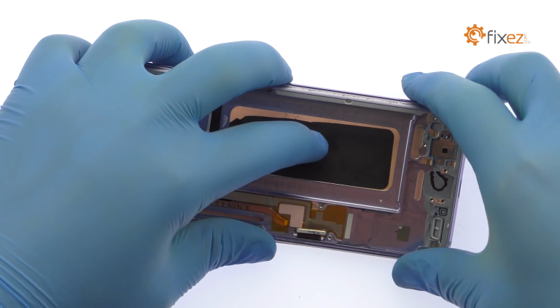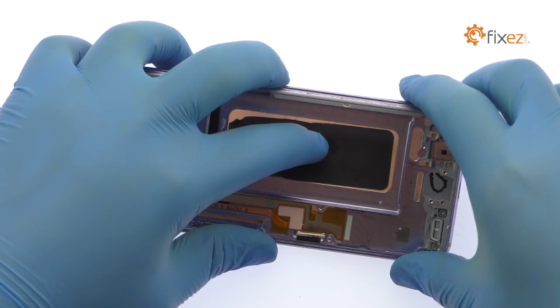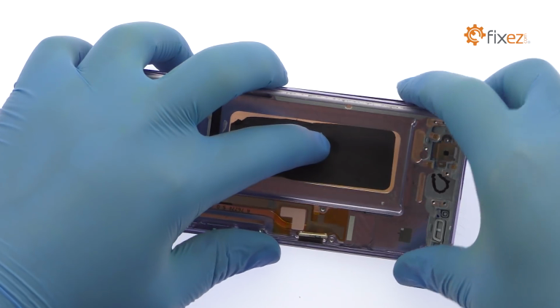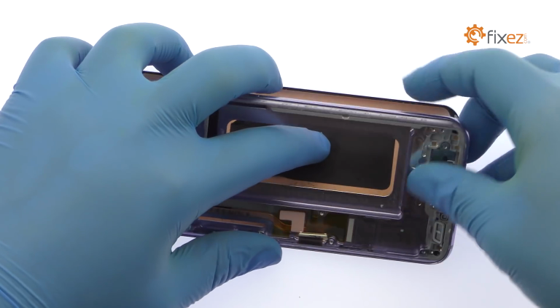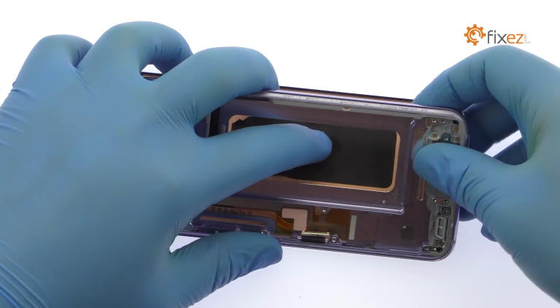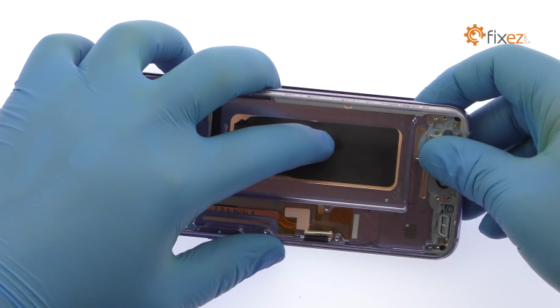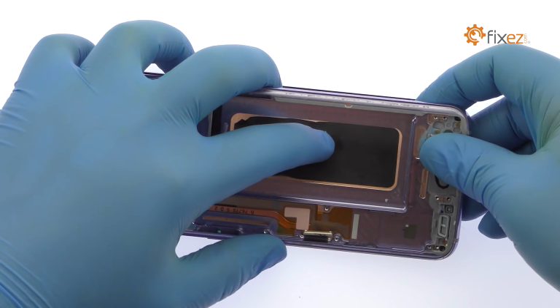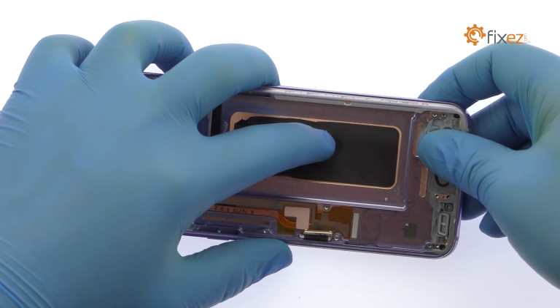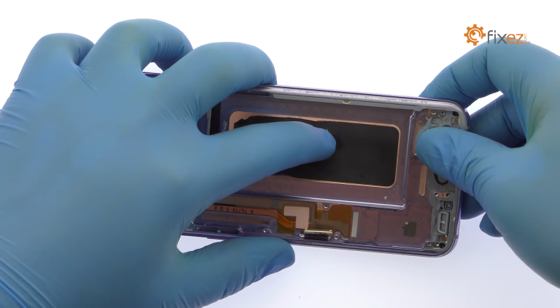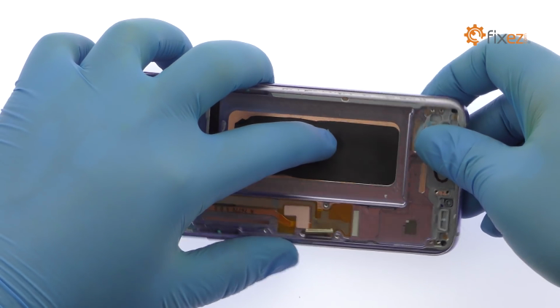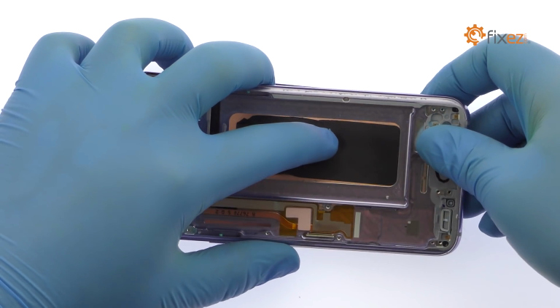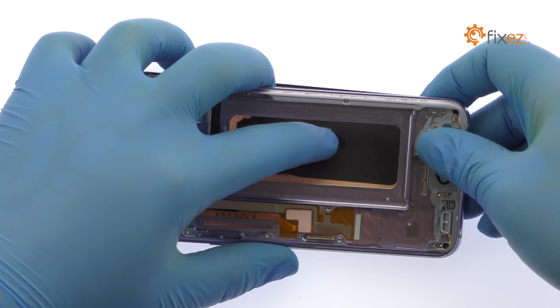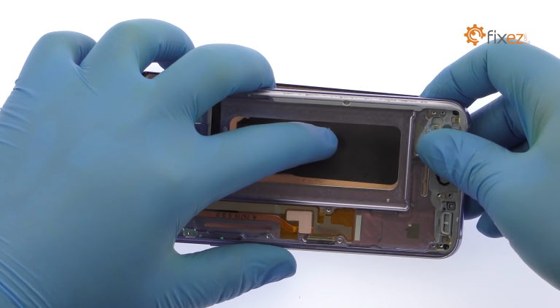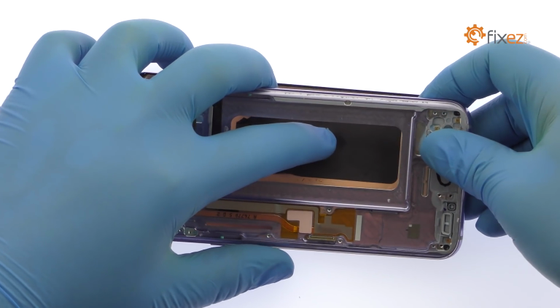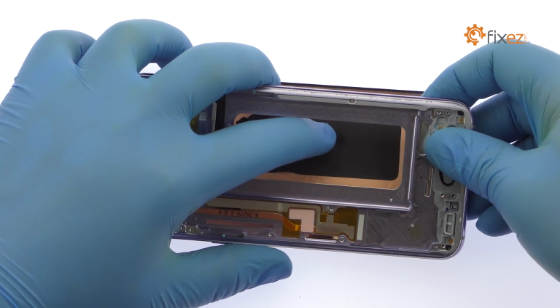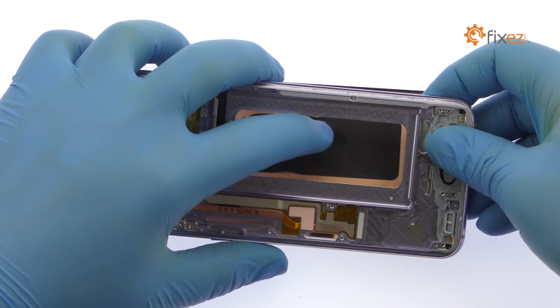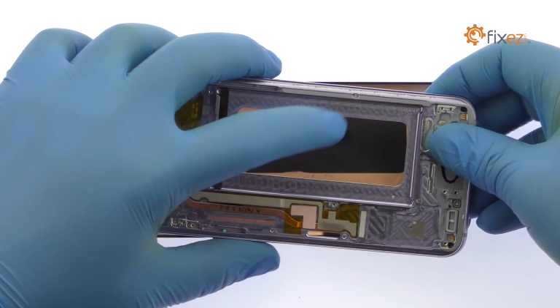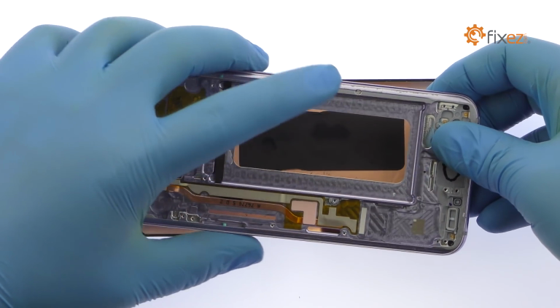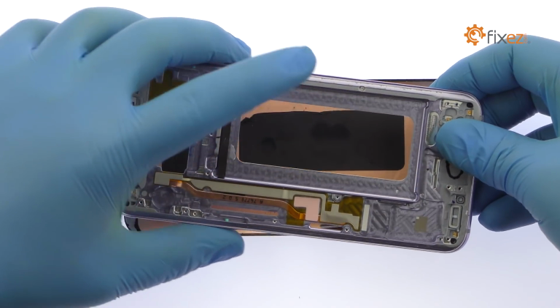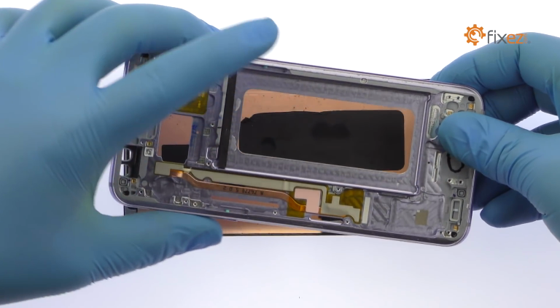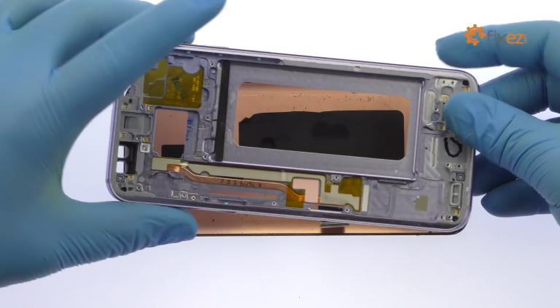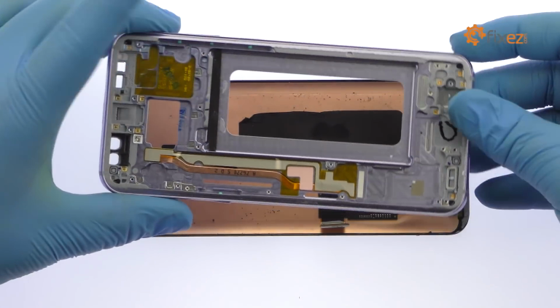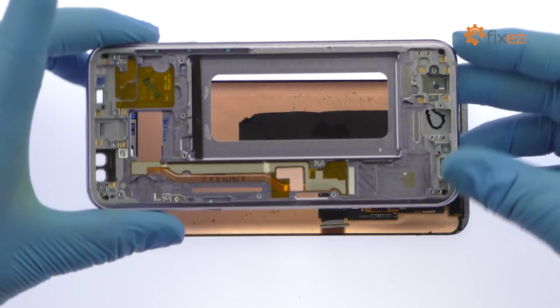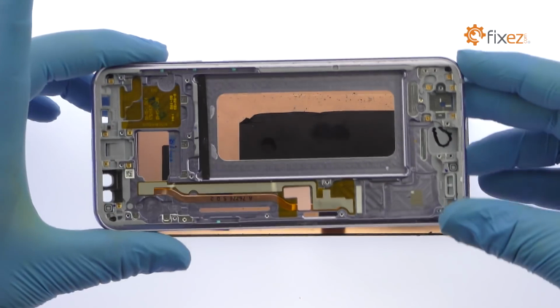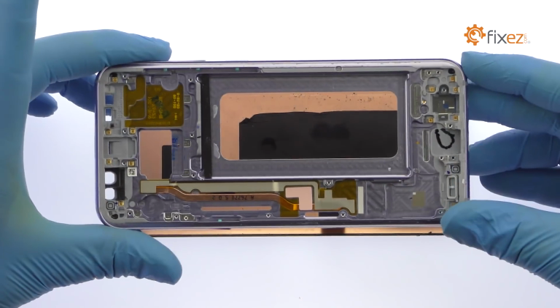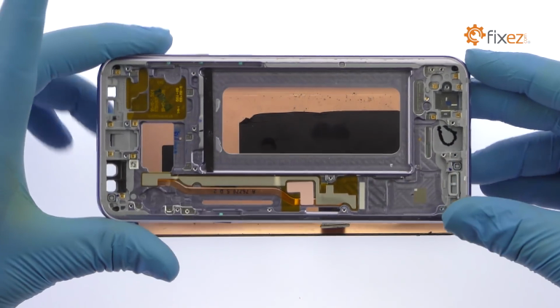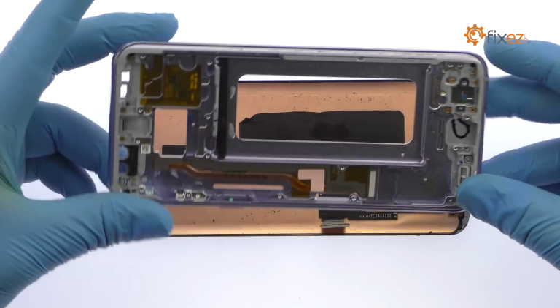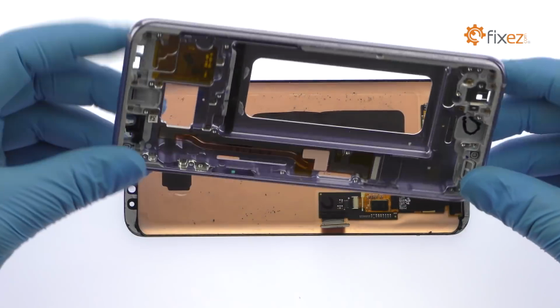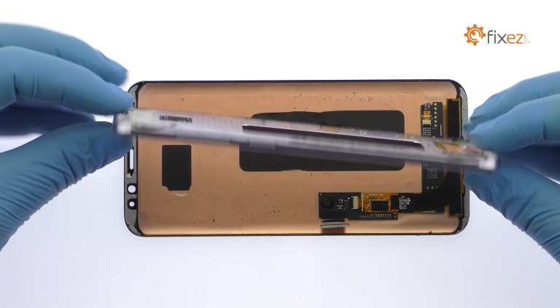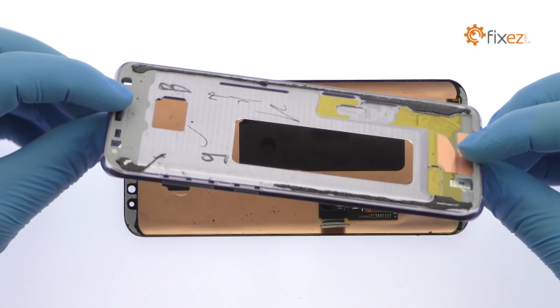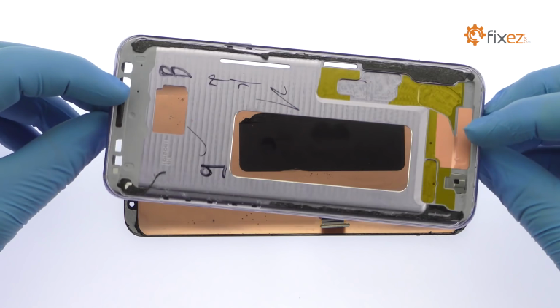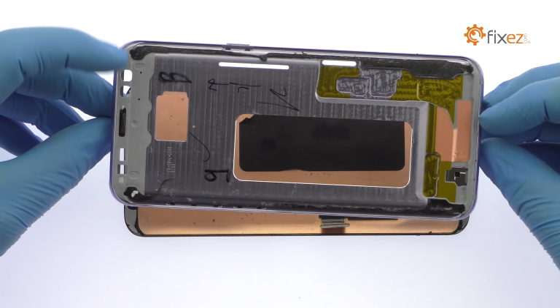Once you have sliced through the adhesive, be mindful of the display cable when decoupling the Galaxy S8 Plus screen from the frame.